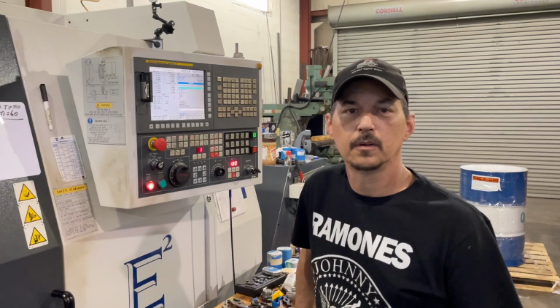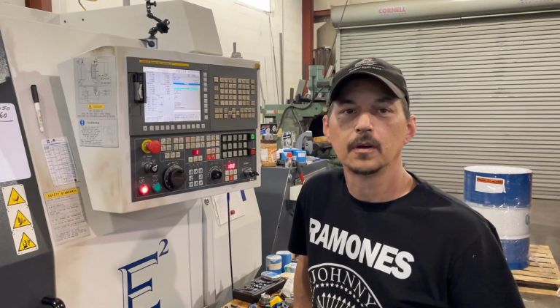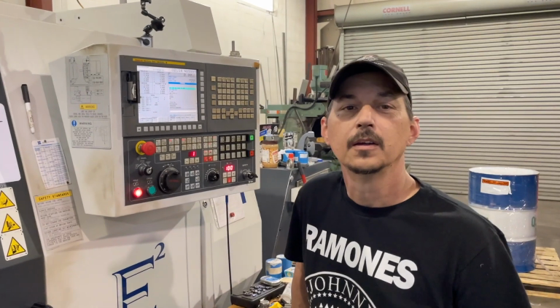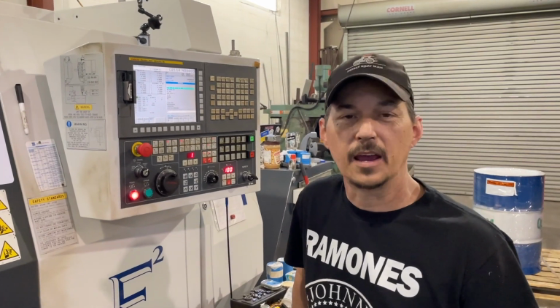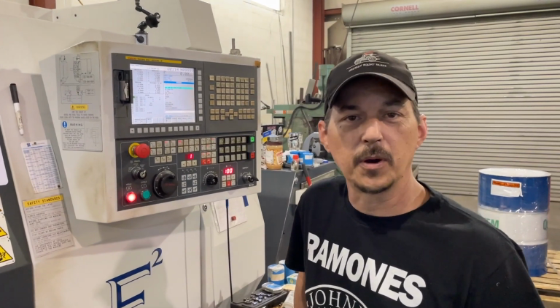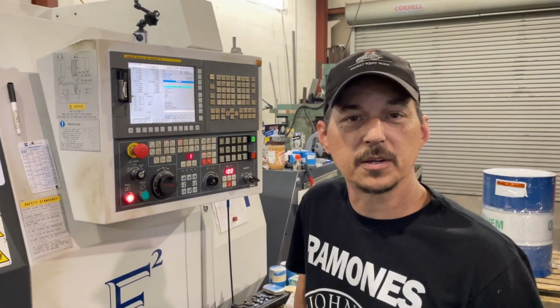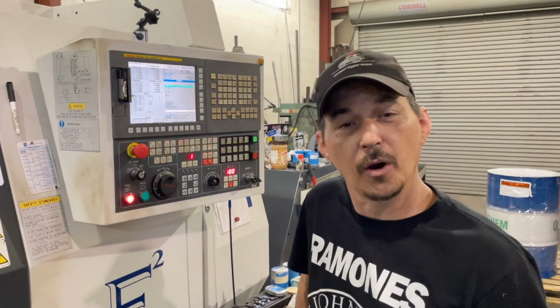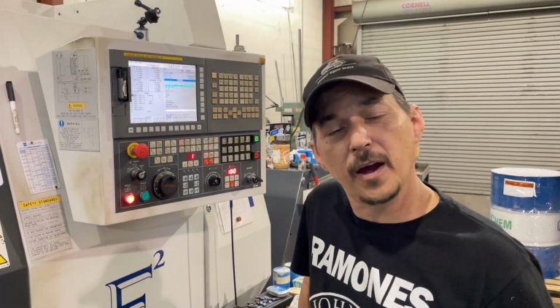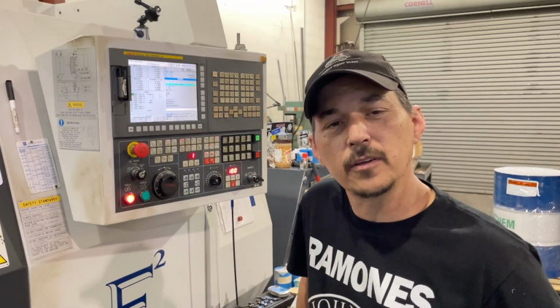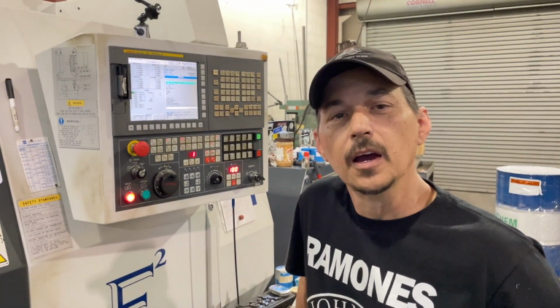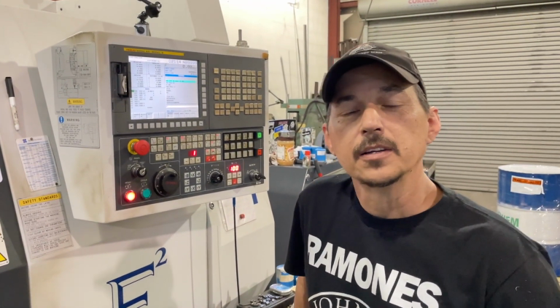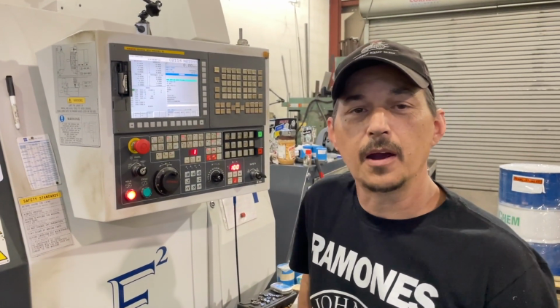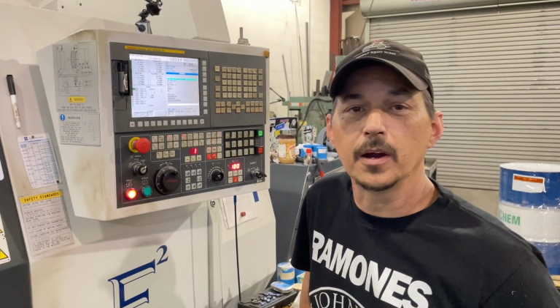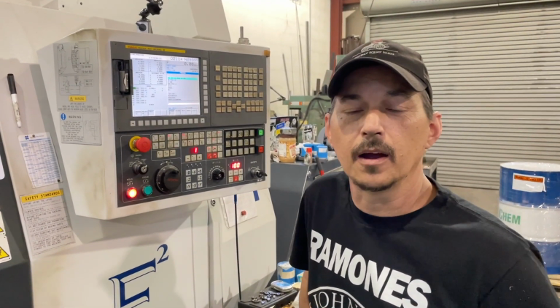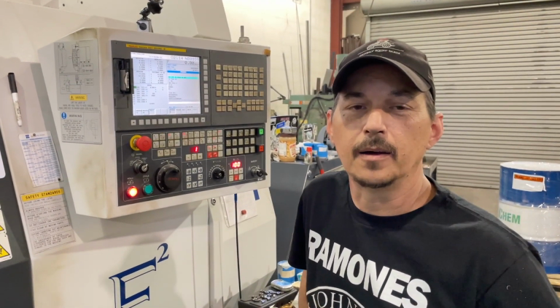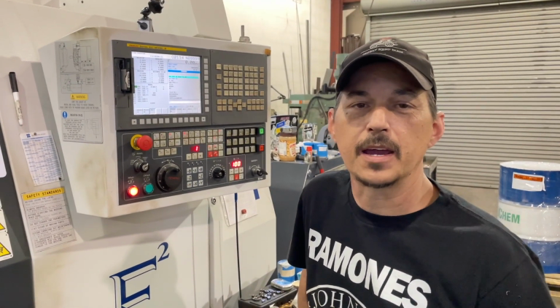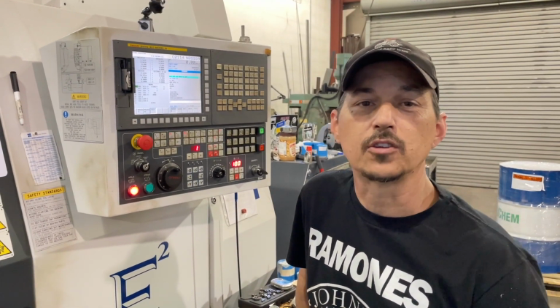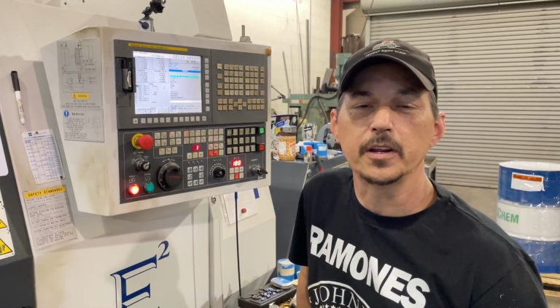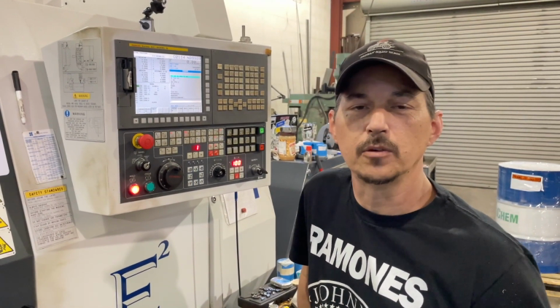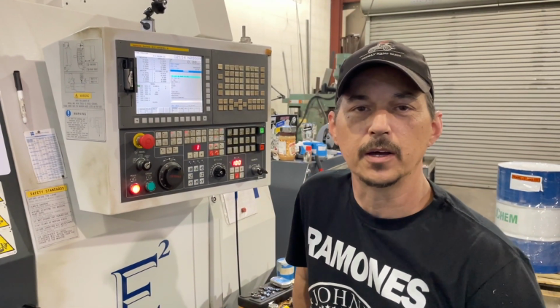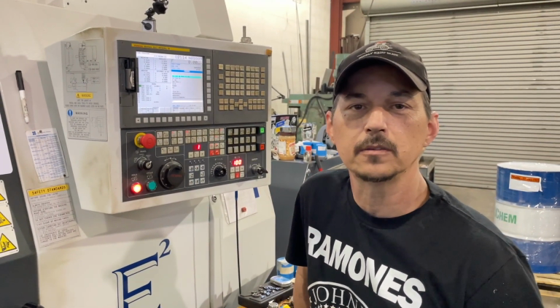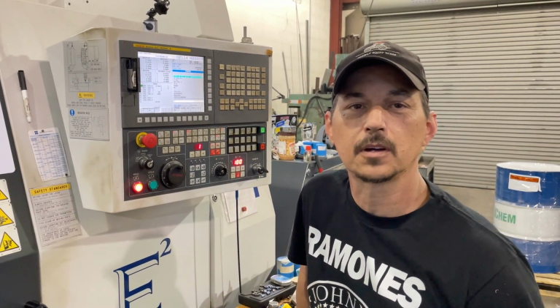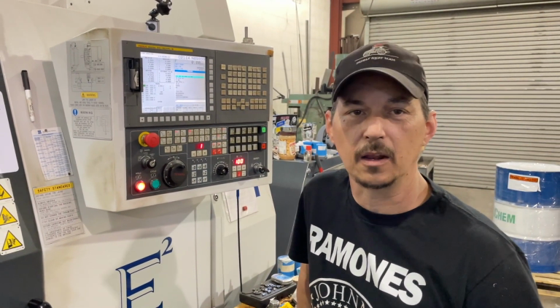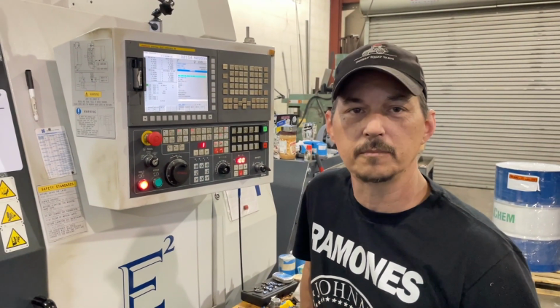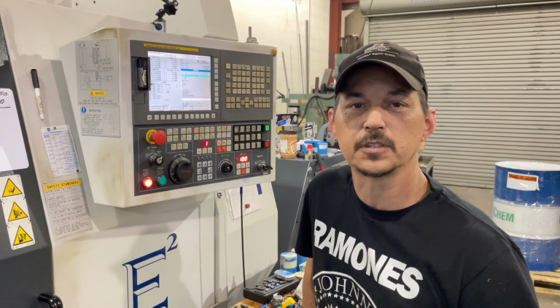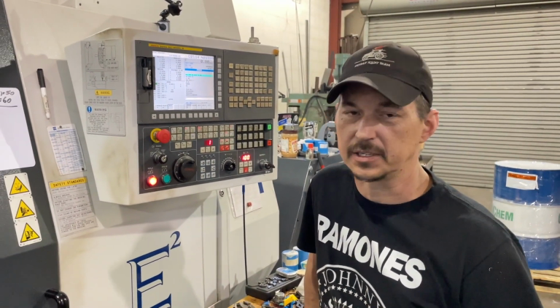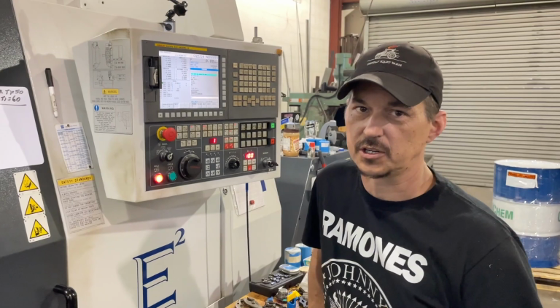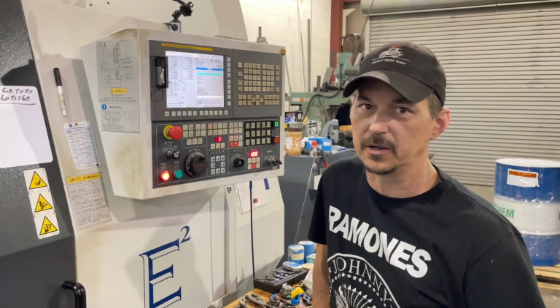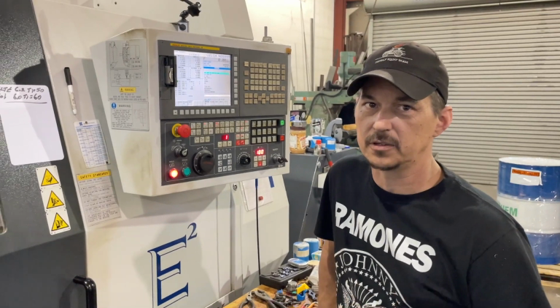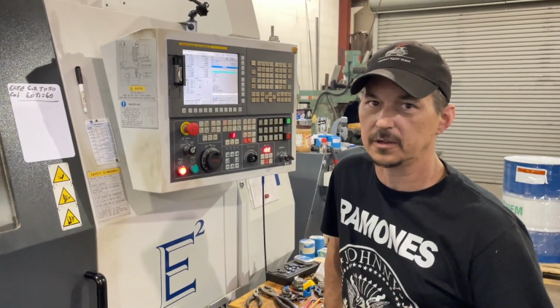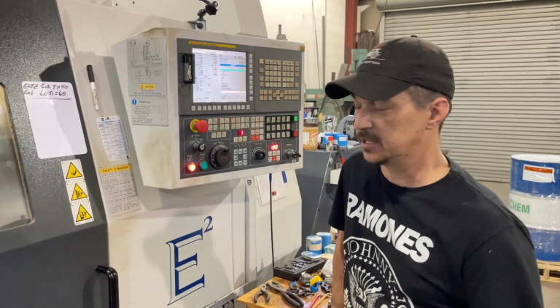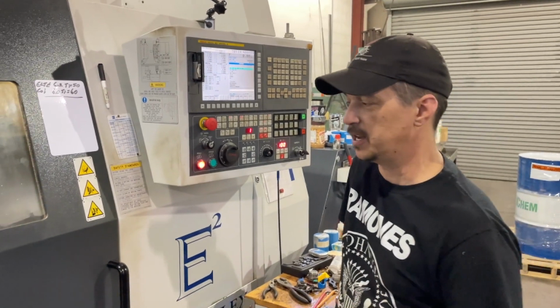Dave Briggs at Profile. Today we're making 22mm column 6-inch spindles in steel.